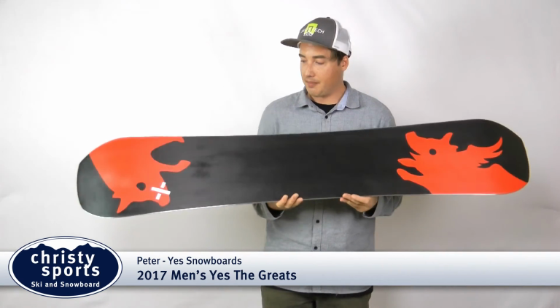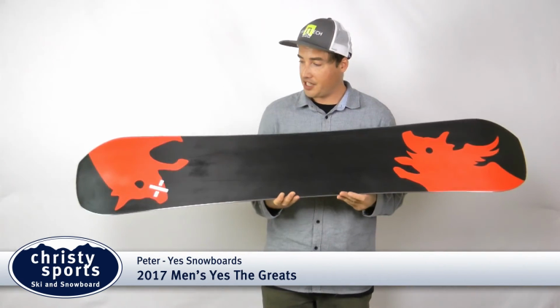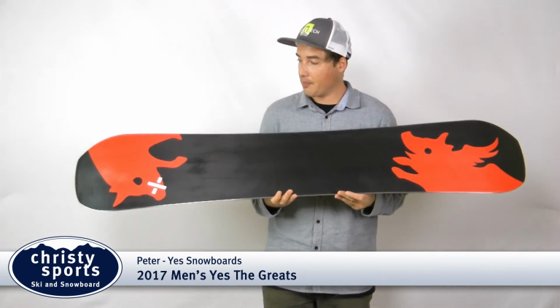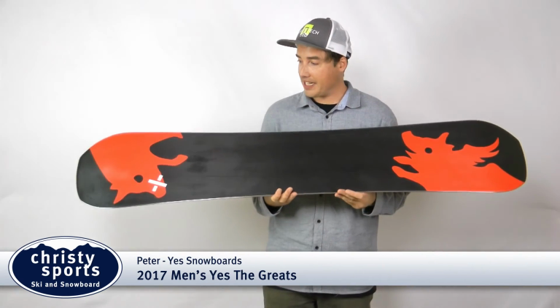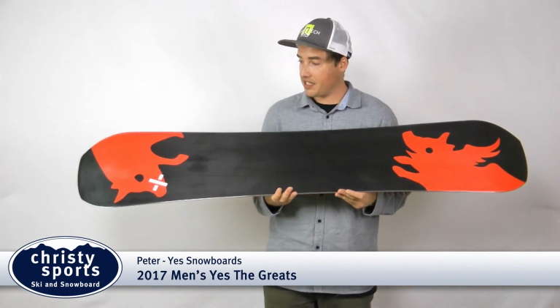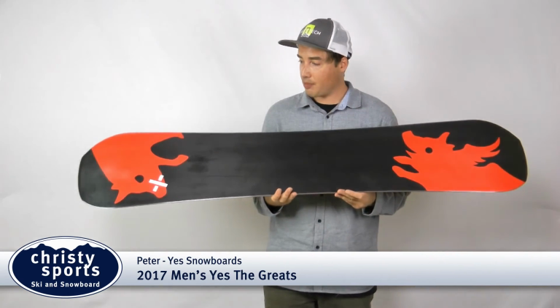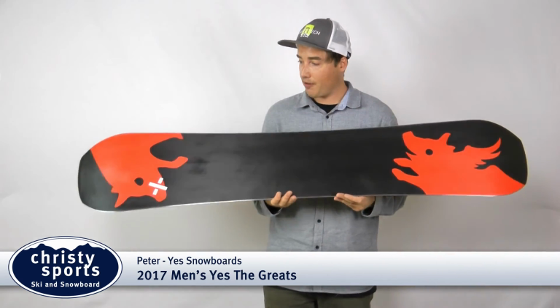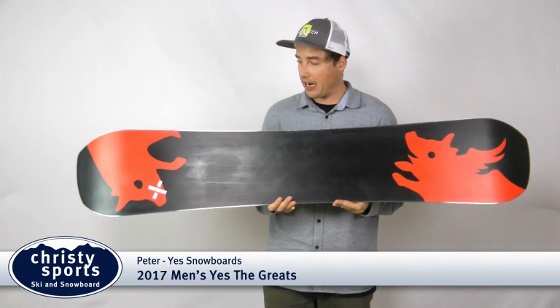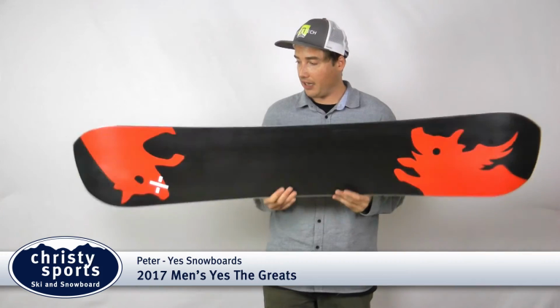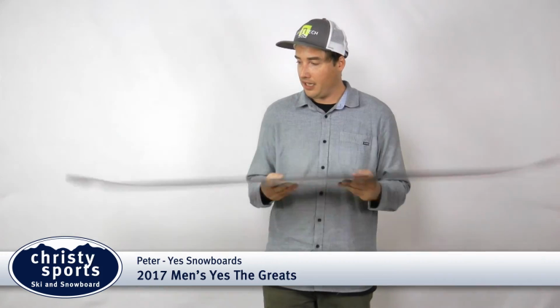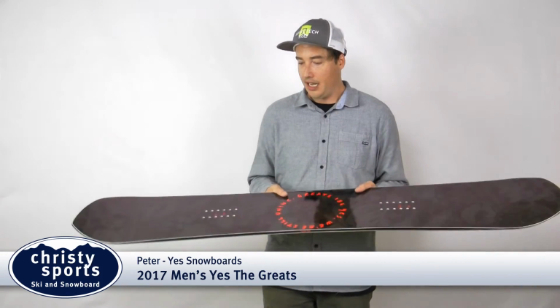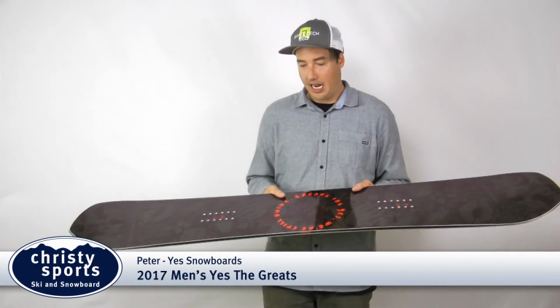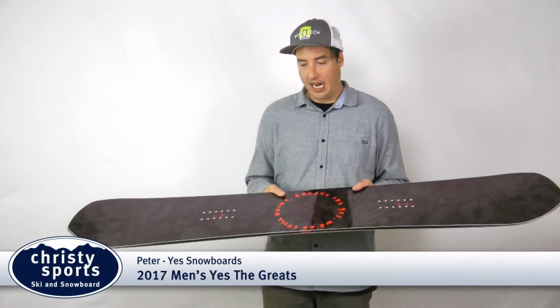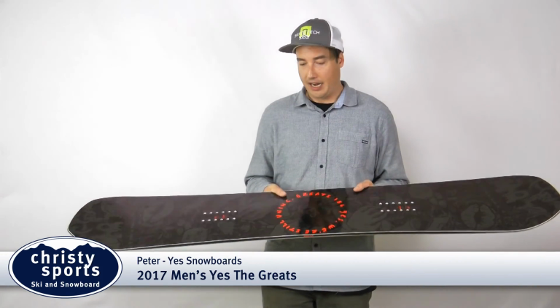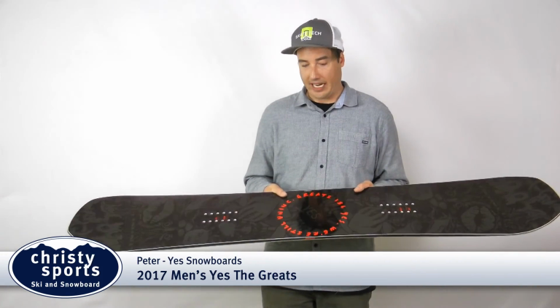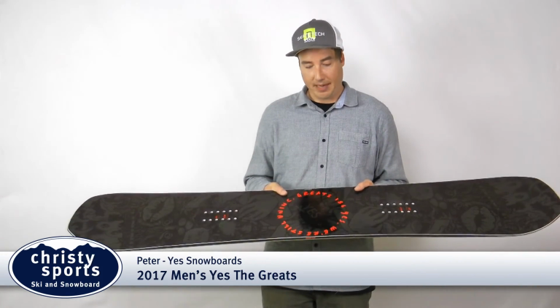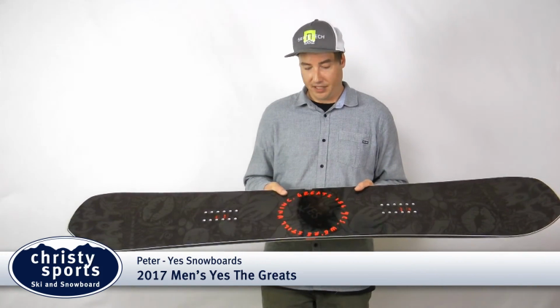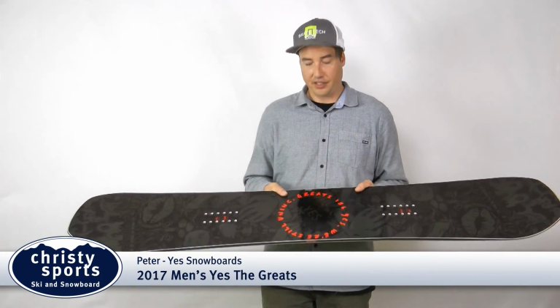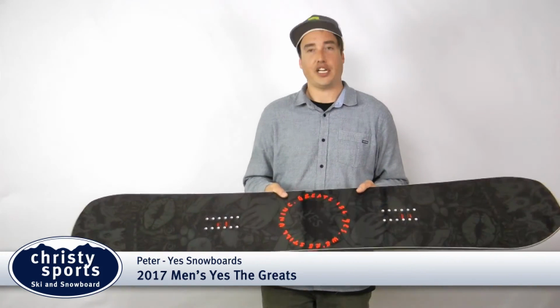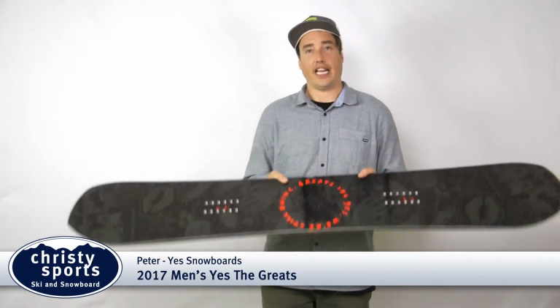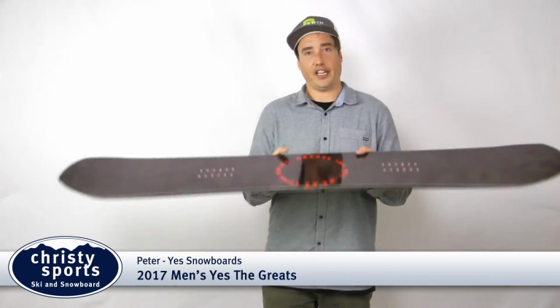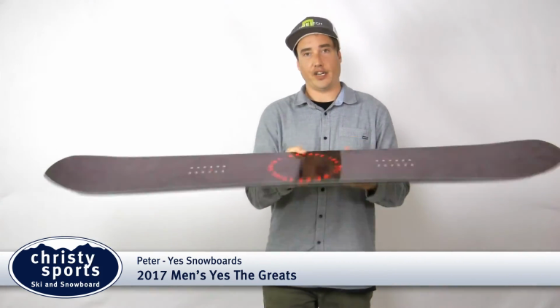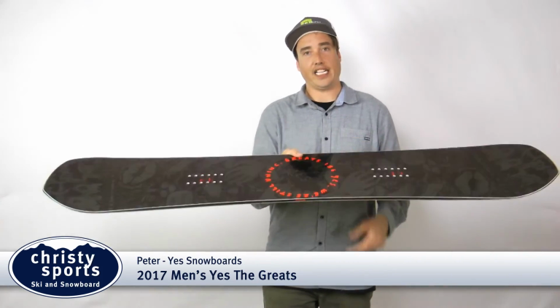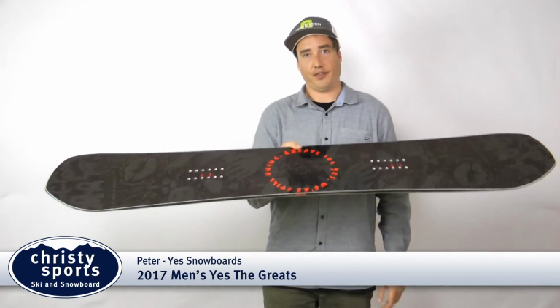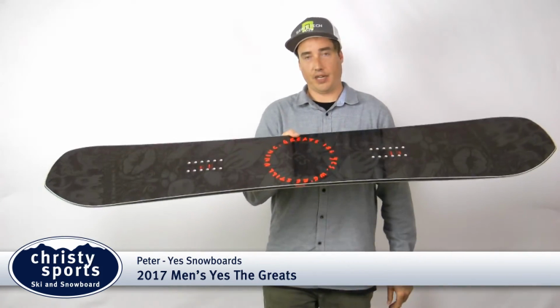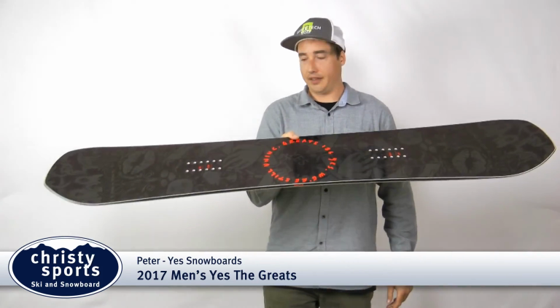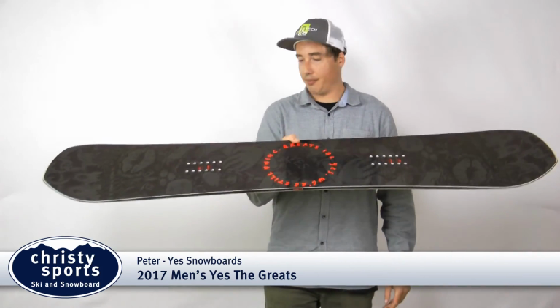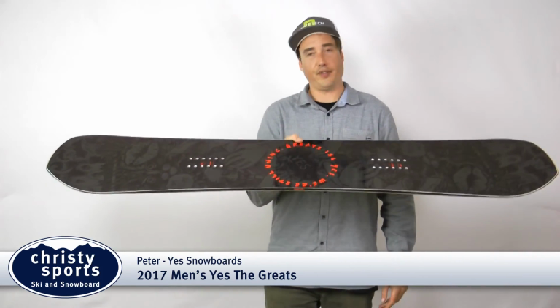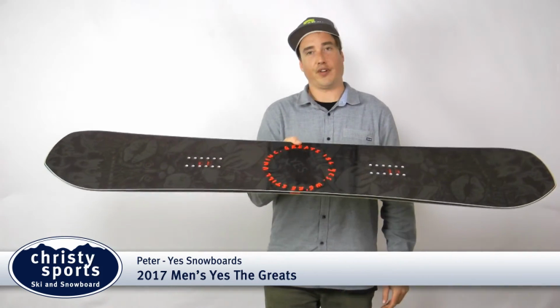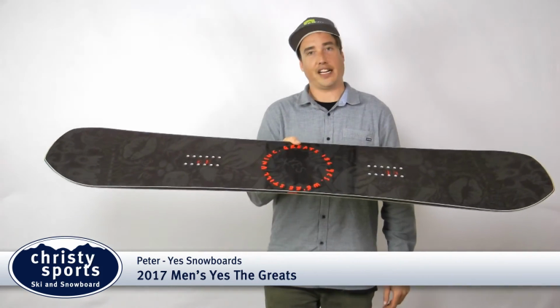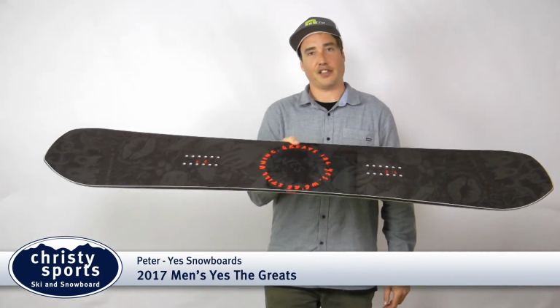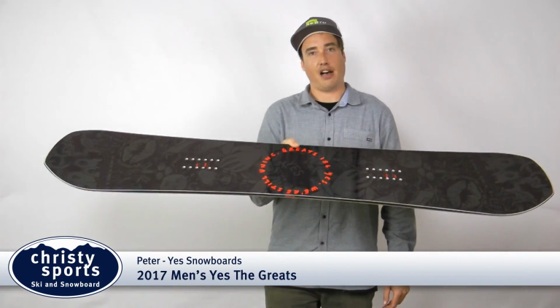Cinder base on this board. I recommend you do check out the Greats if you want to improve your riding style.